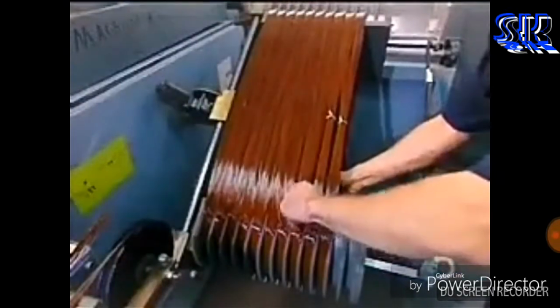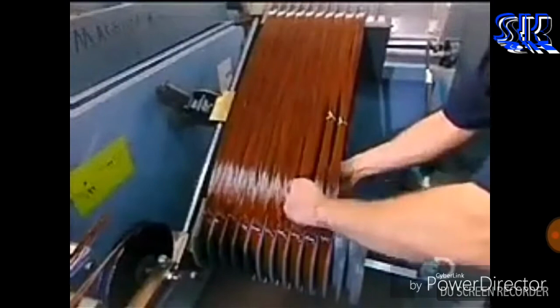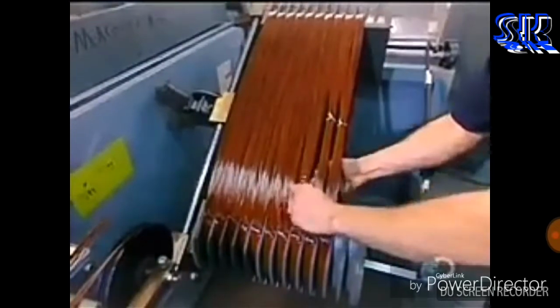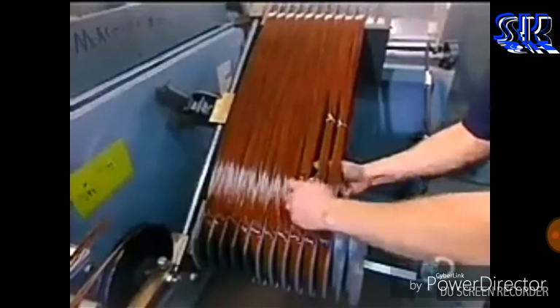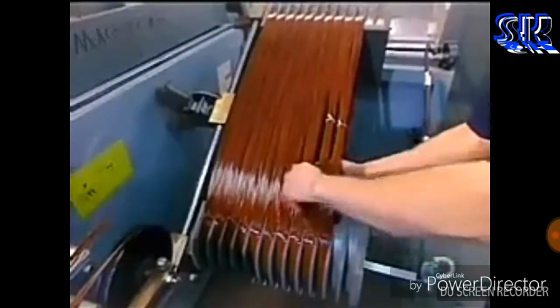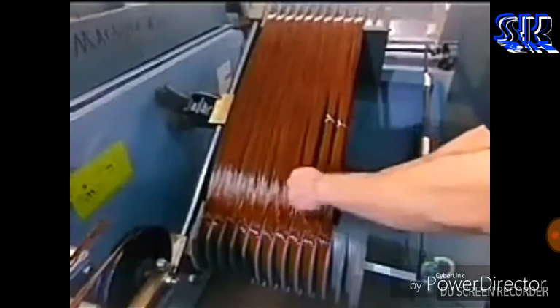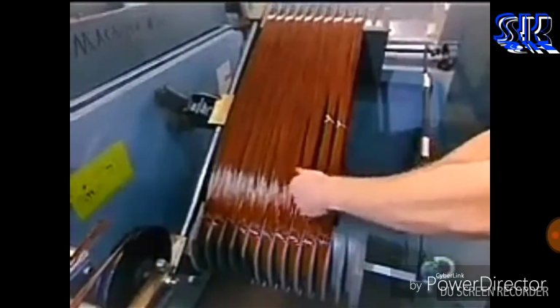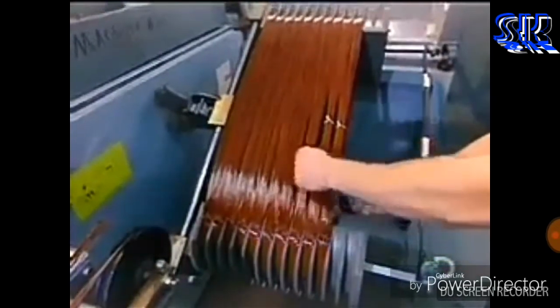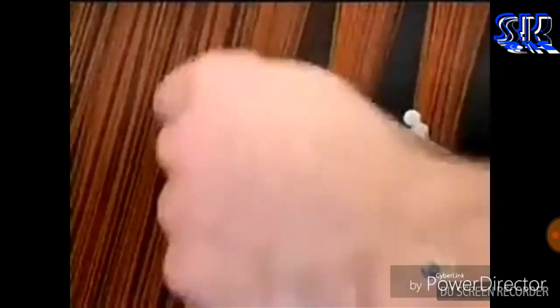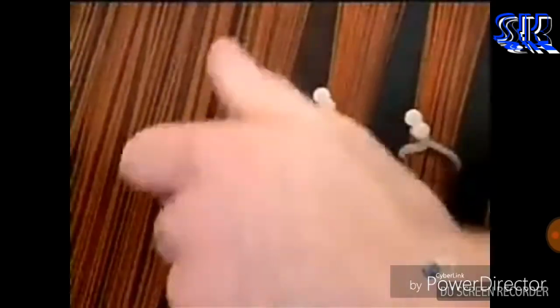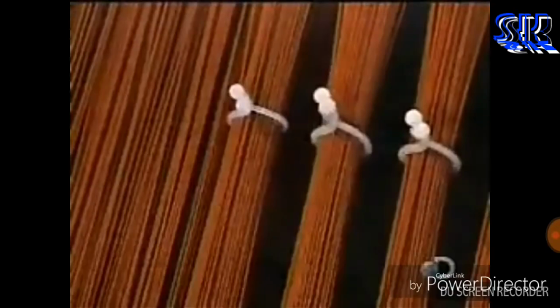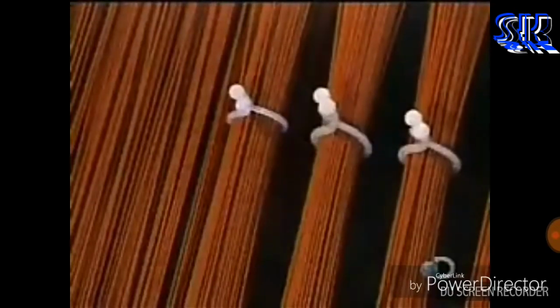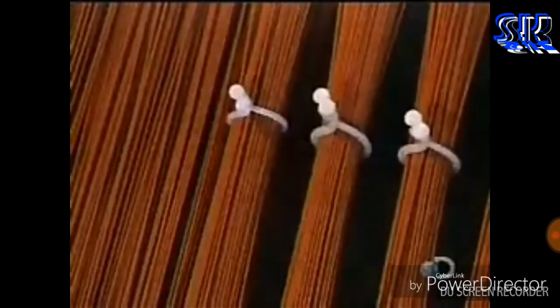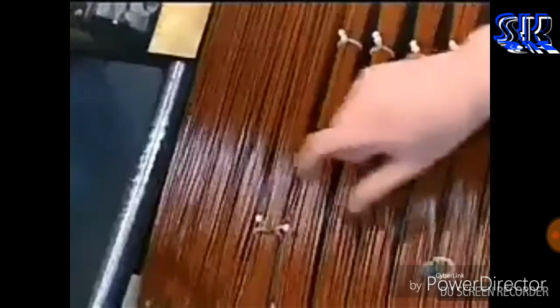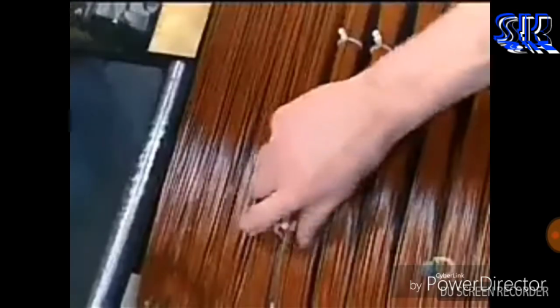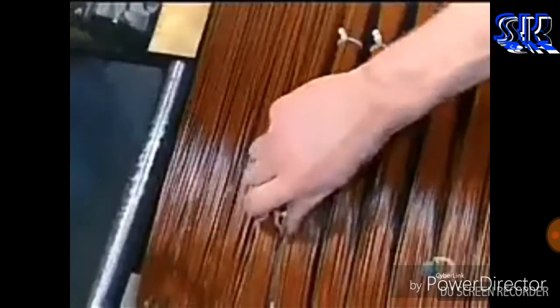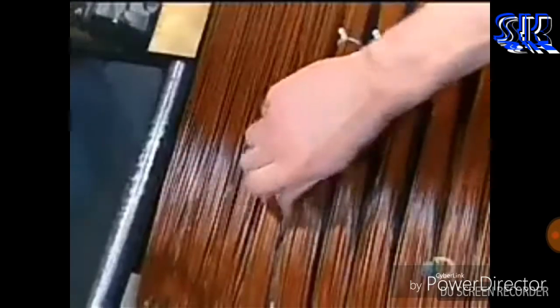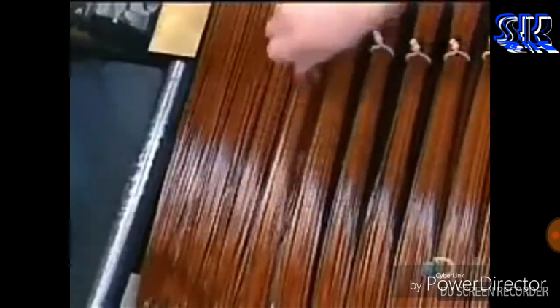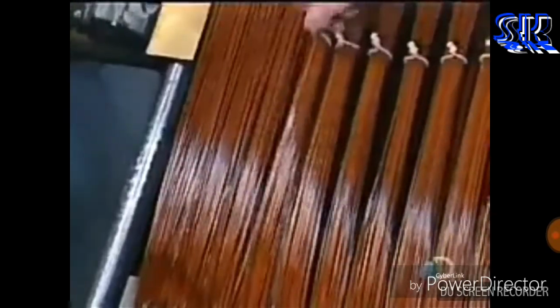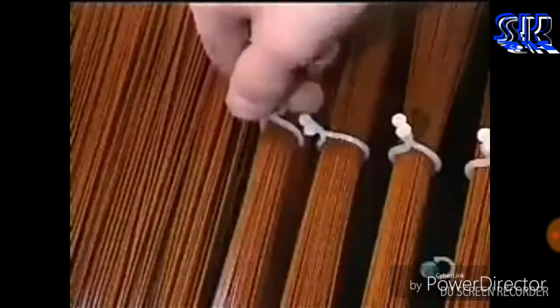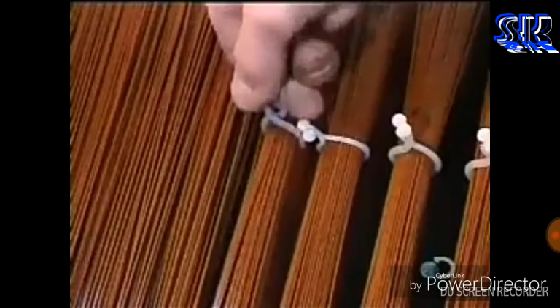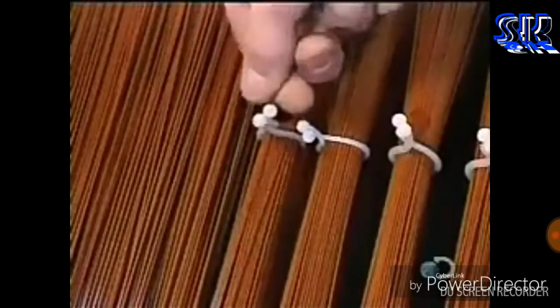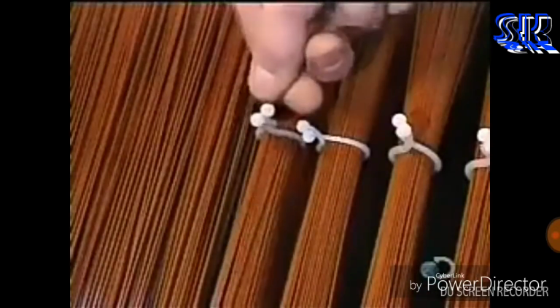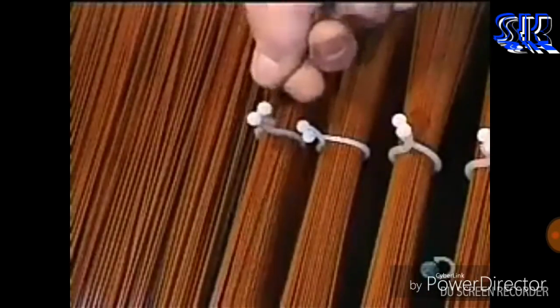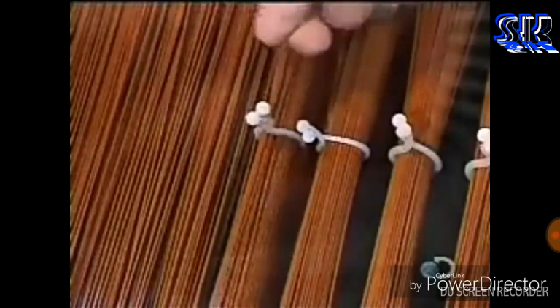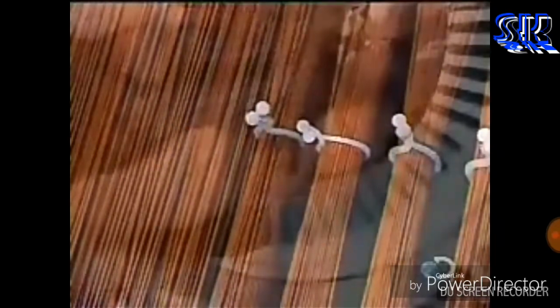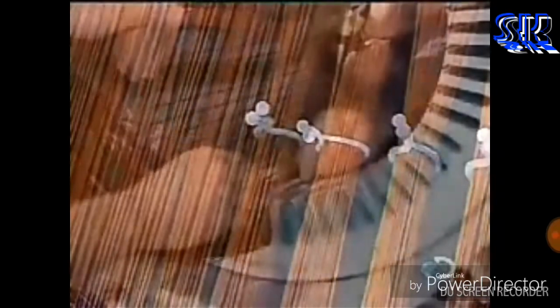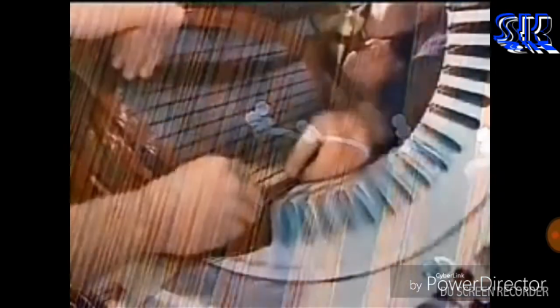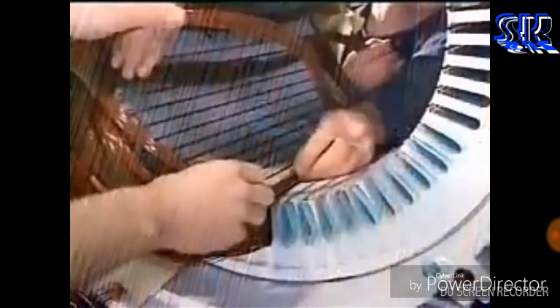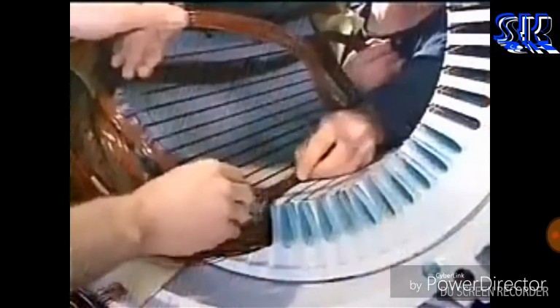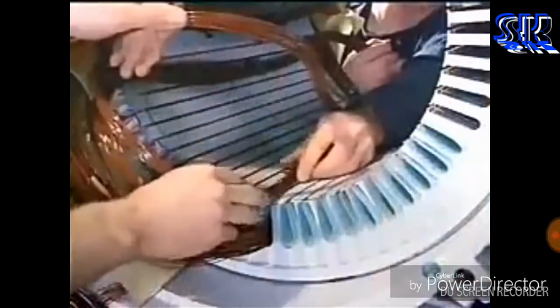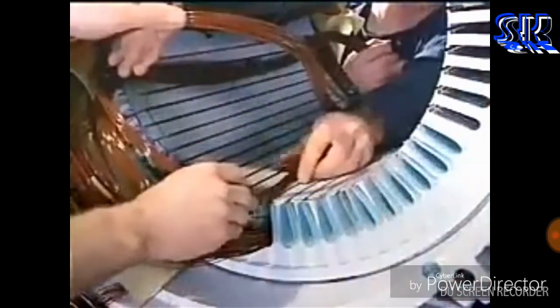Now, workers tie the coils. This prevents the wires from unraveling while being inserted into the stator slots.